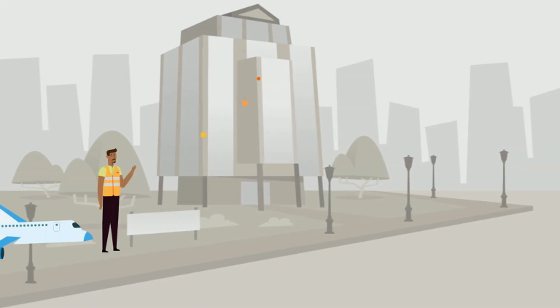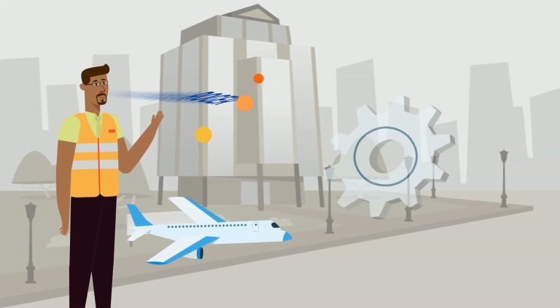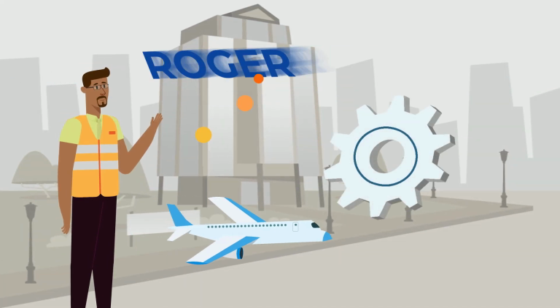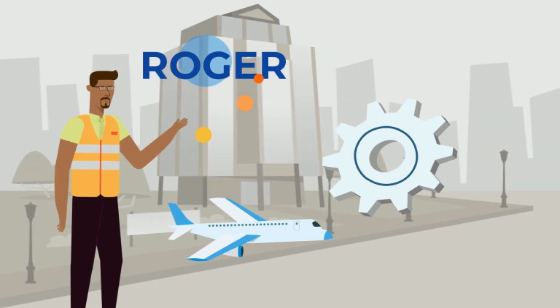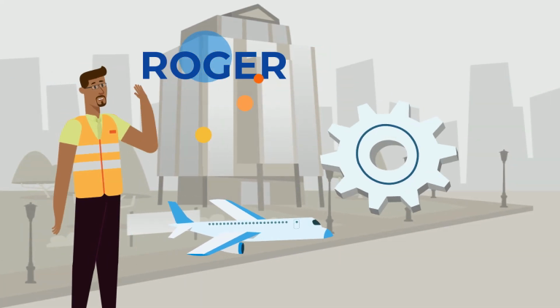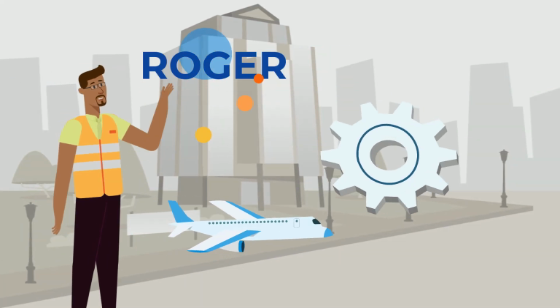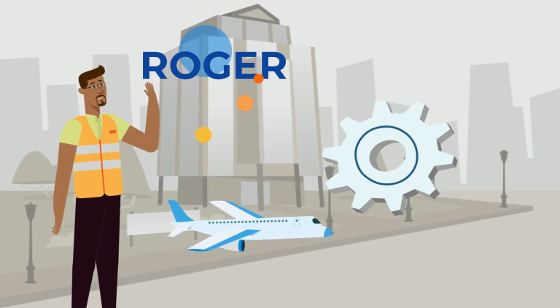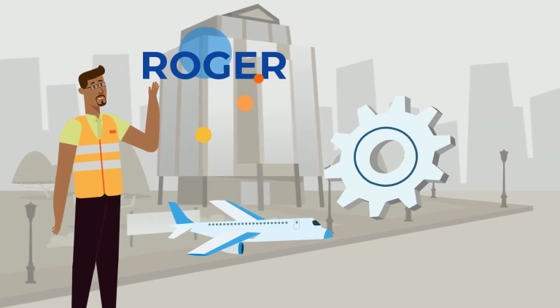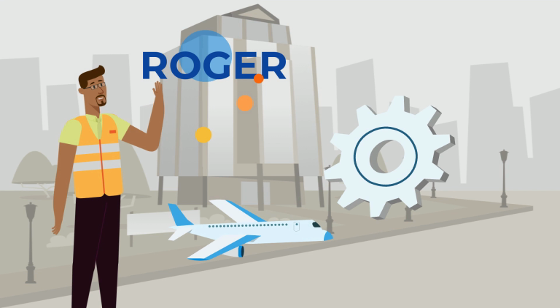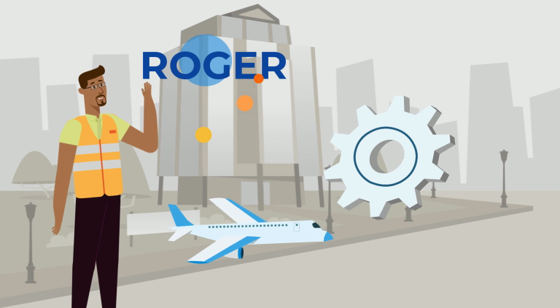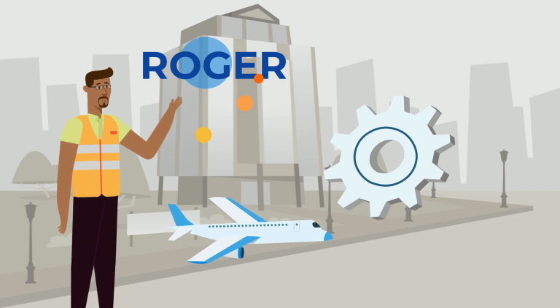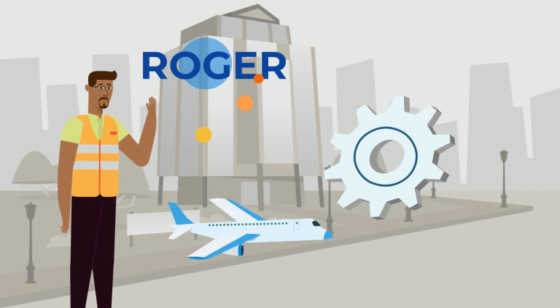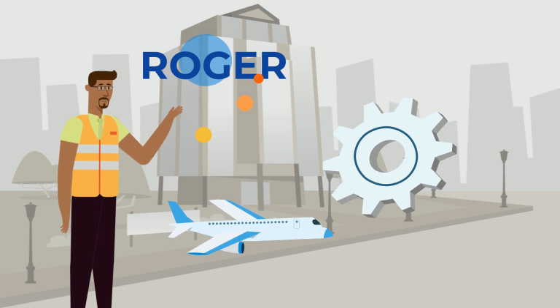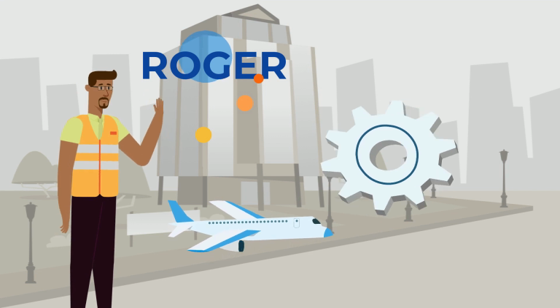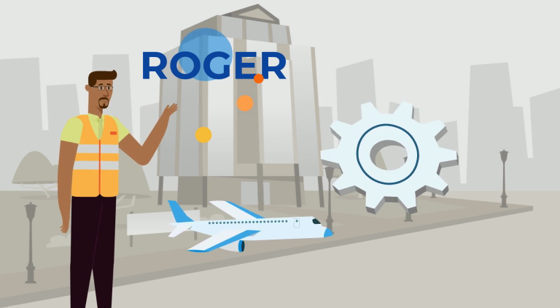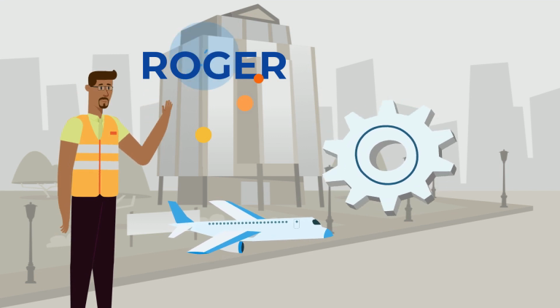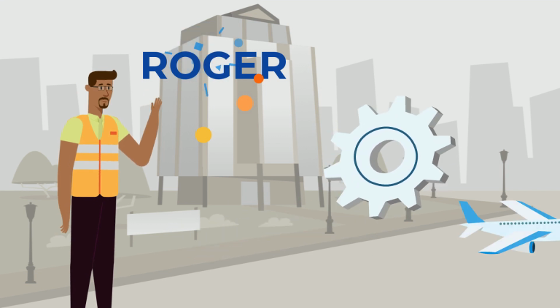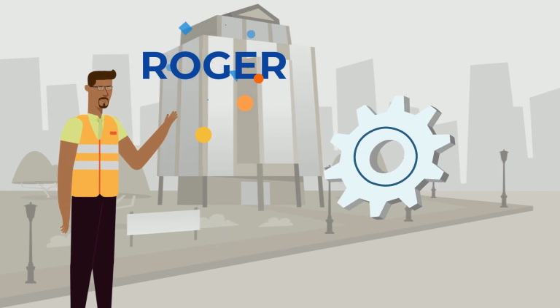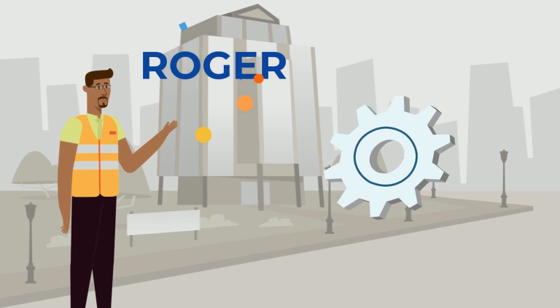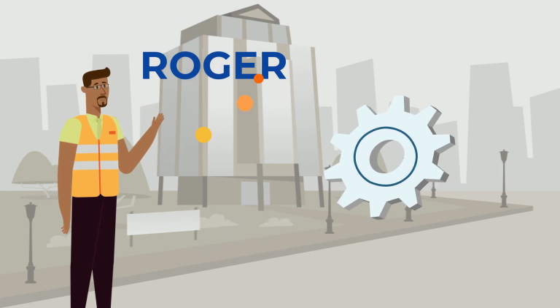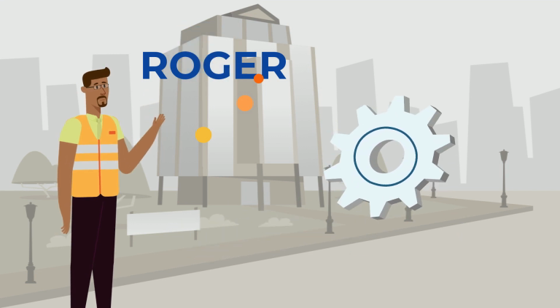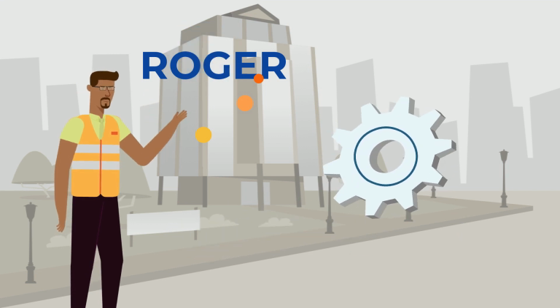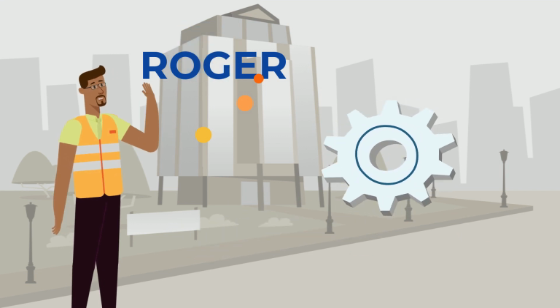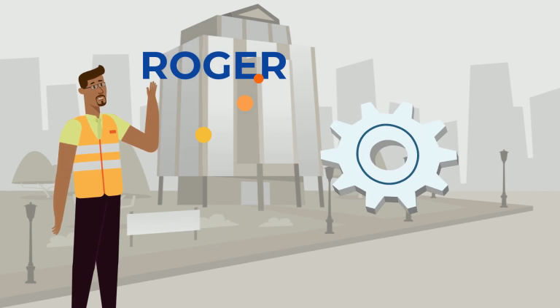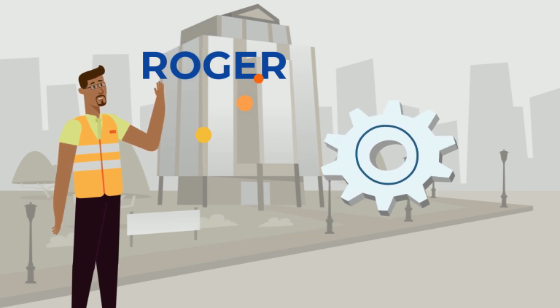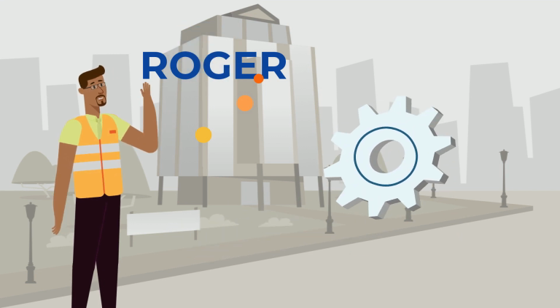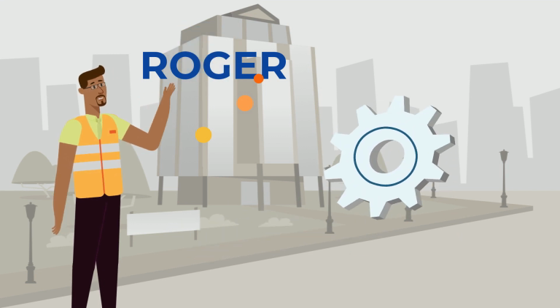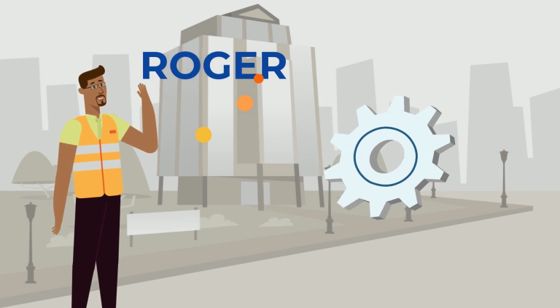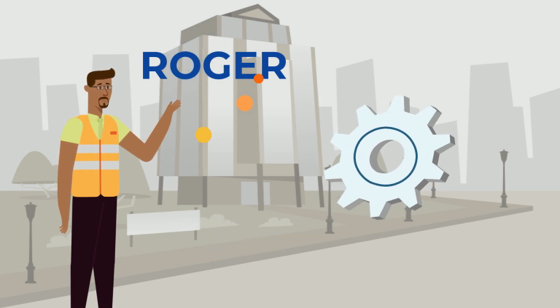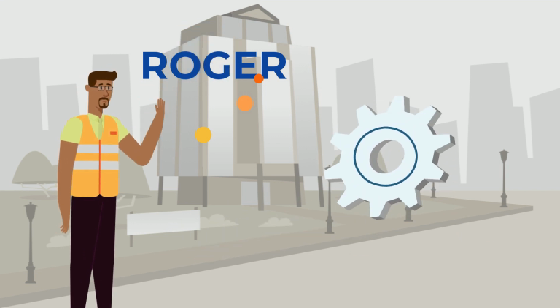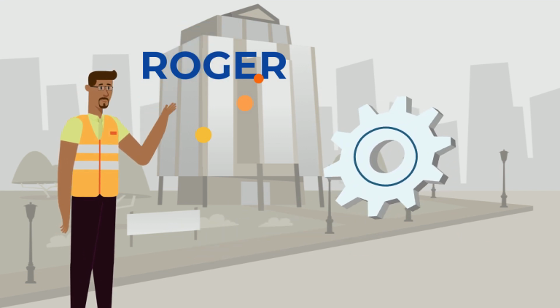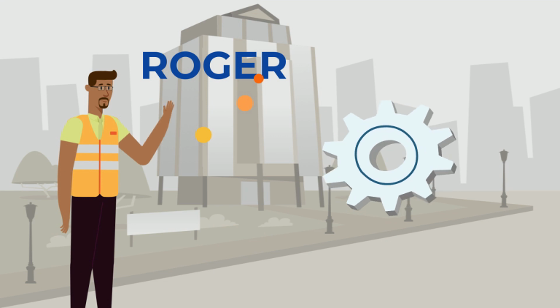Meet Roger. He makes parts that go into various transportation applications. But lately, he's having a problem with these parts.